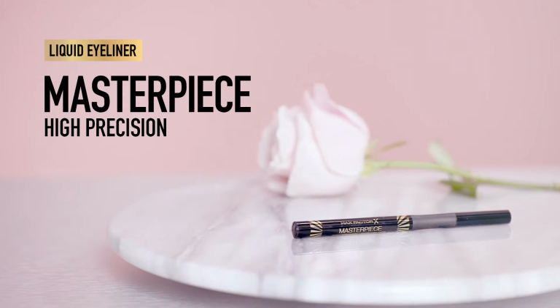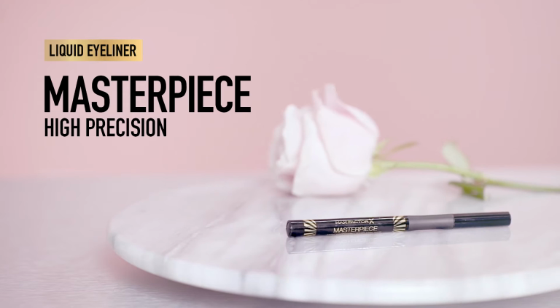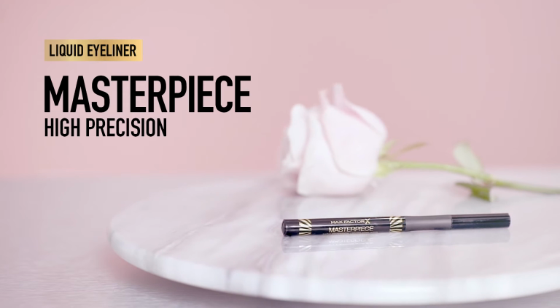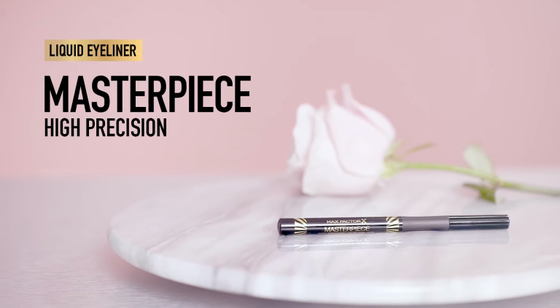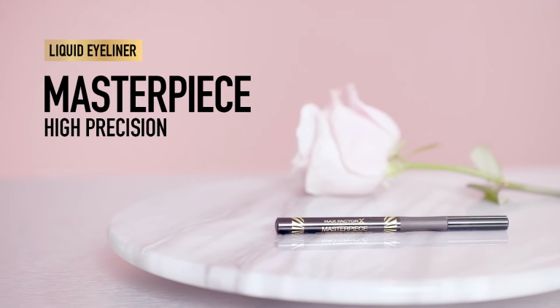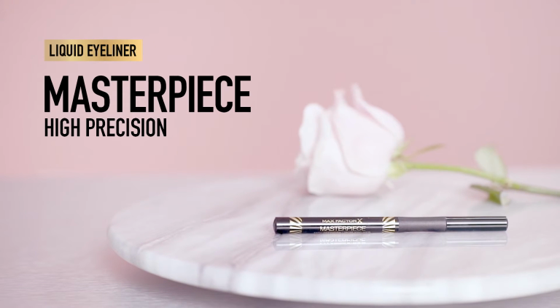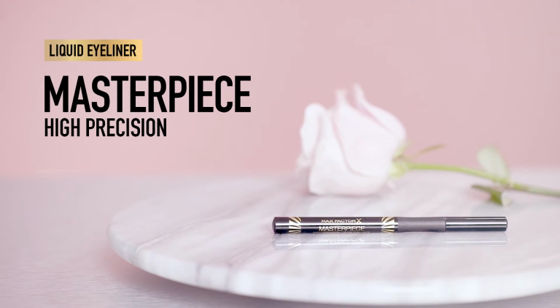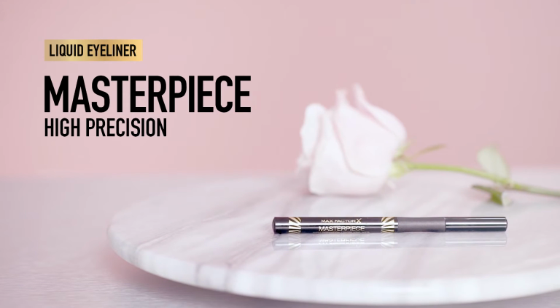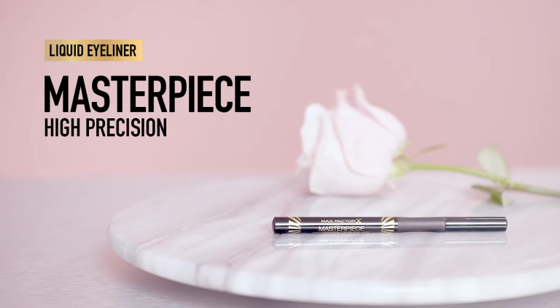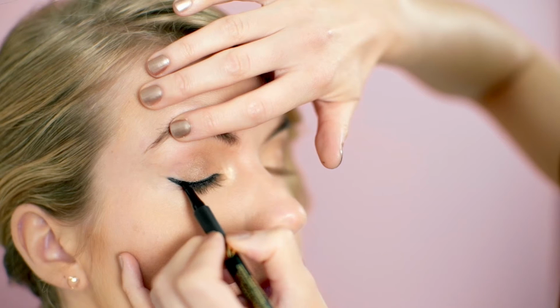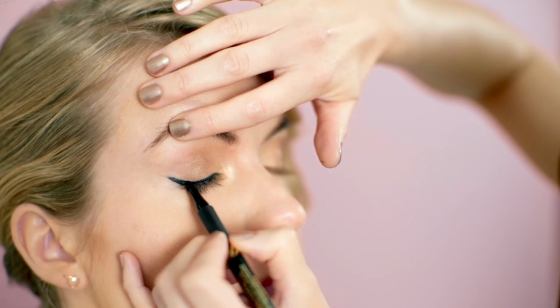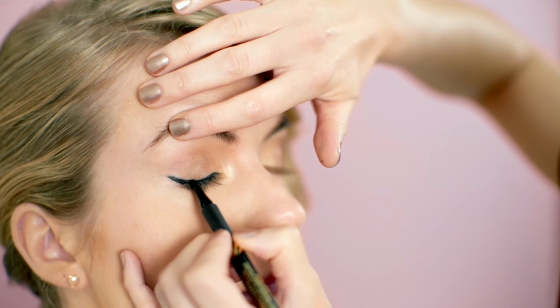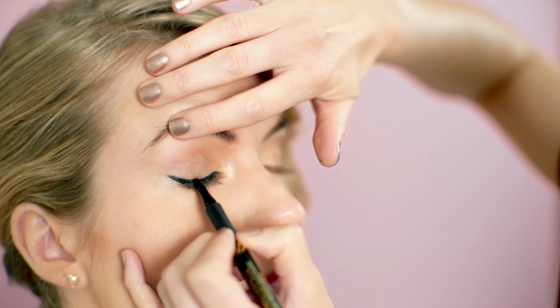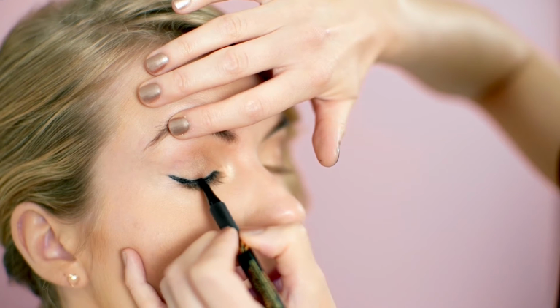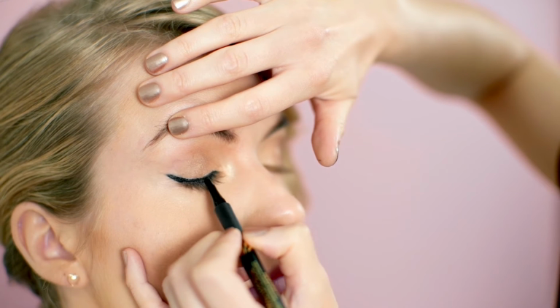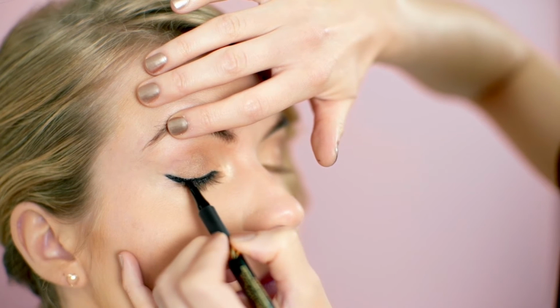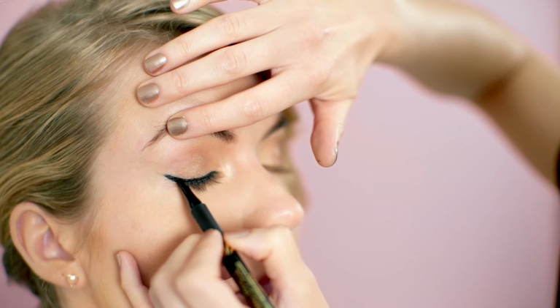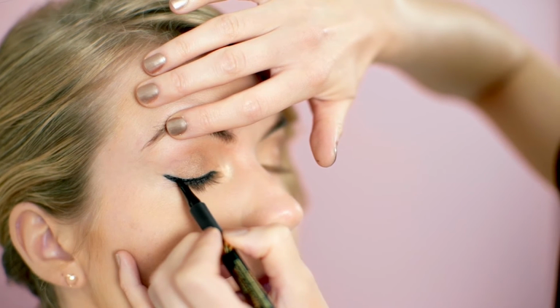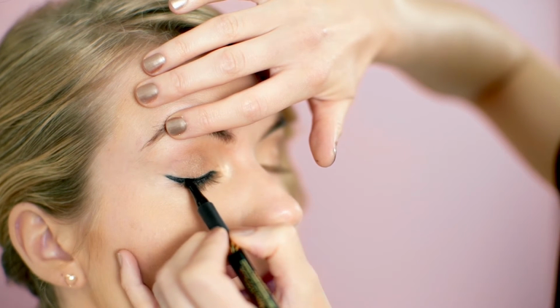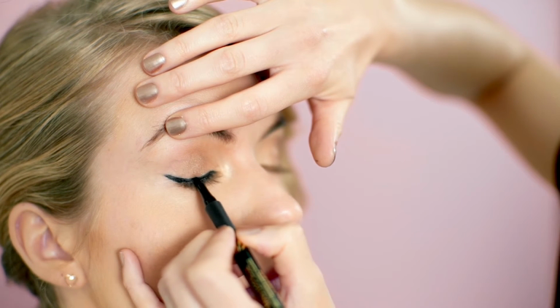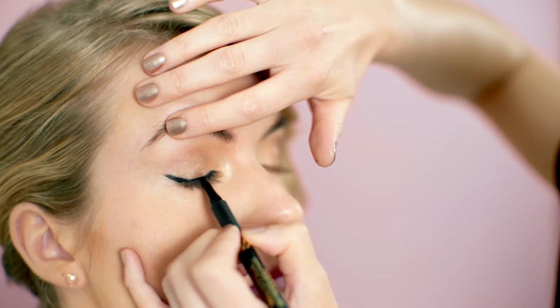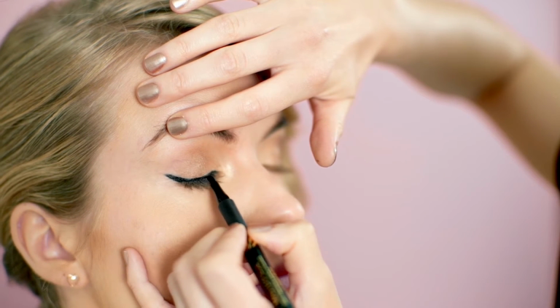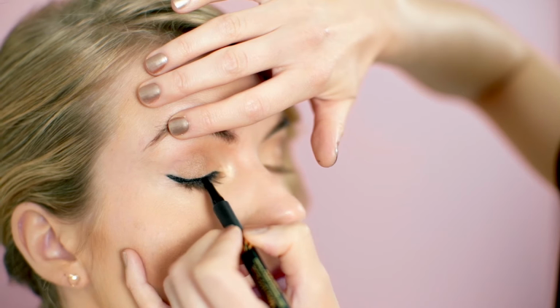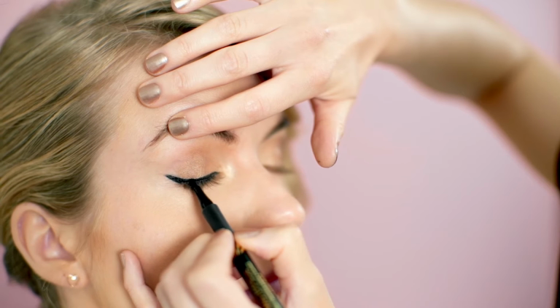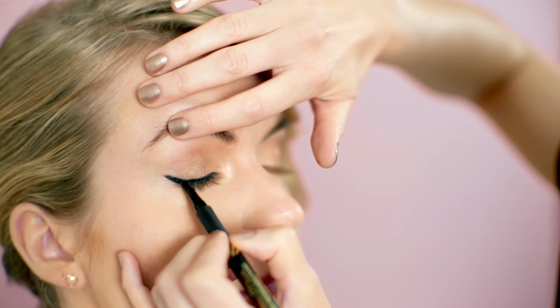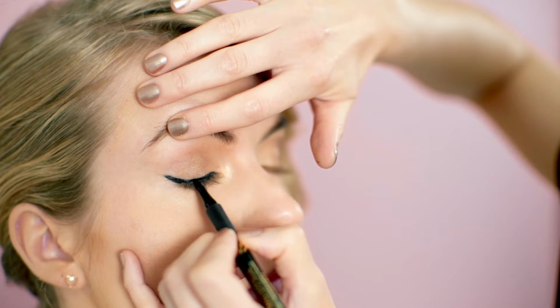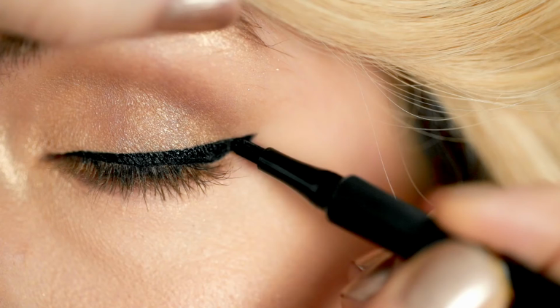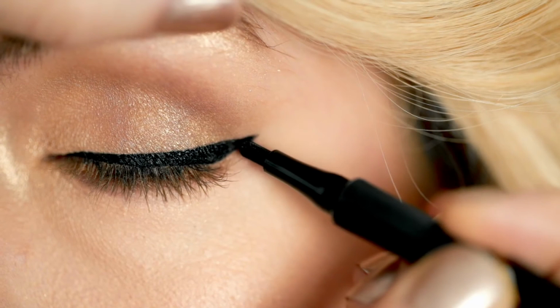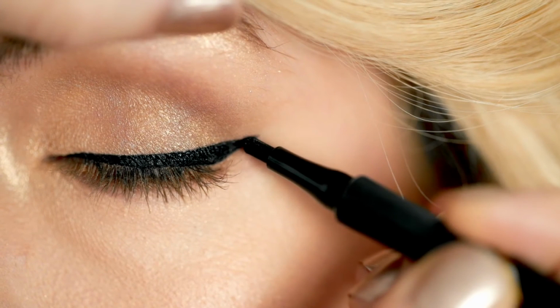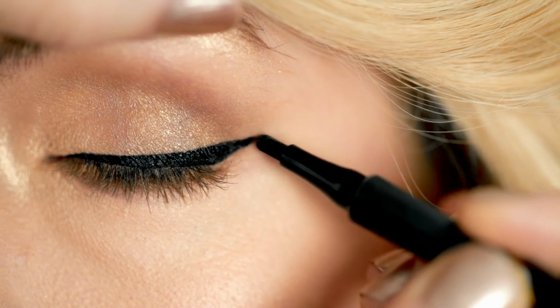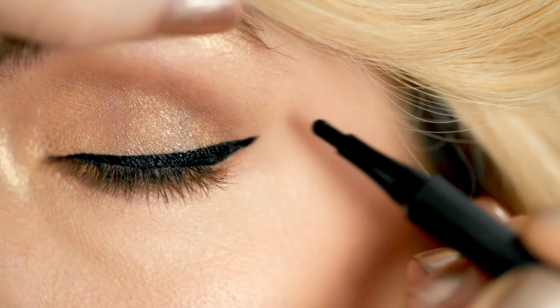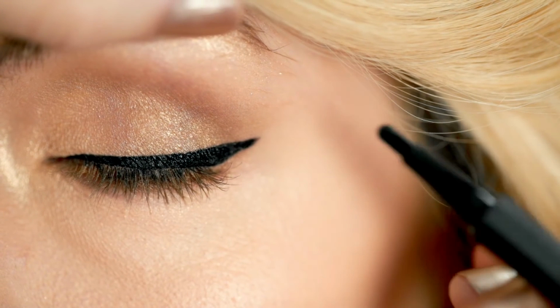Use a liquid eyeliner with a fine nib on your upper eyelids. Draw it close to the lashes for subtle definition and wing out slightly at the outer corner.